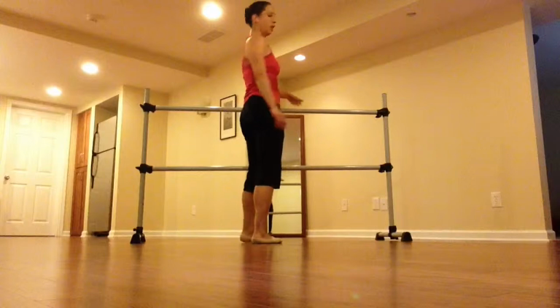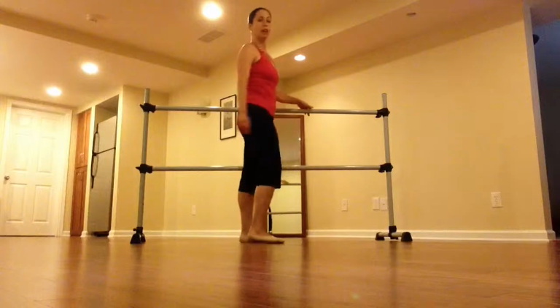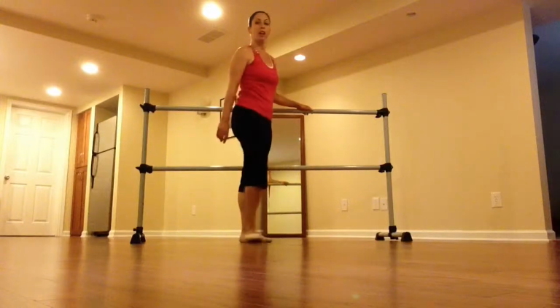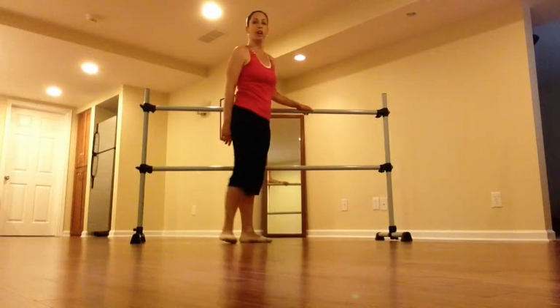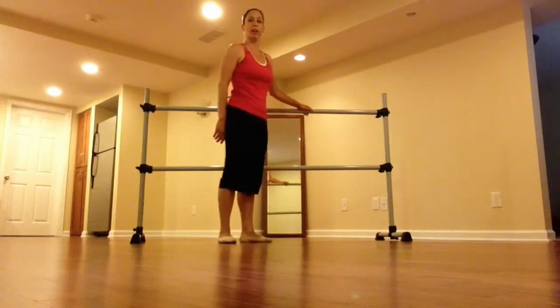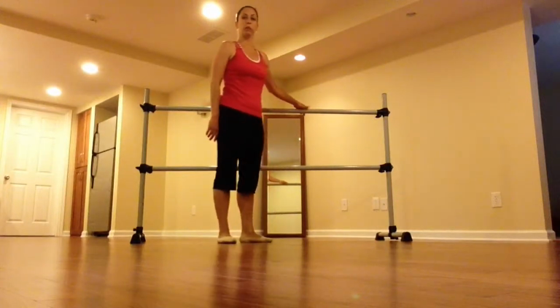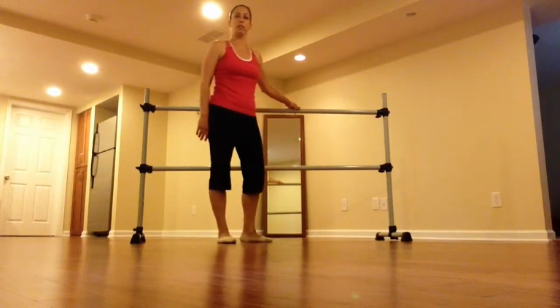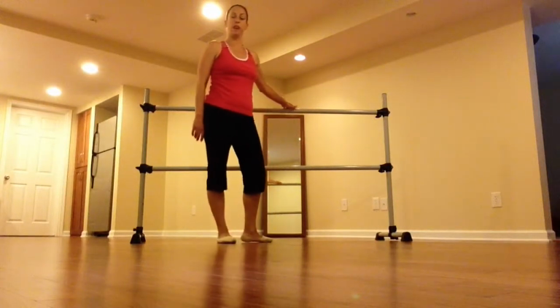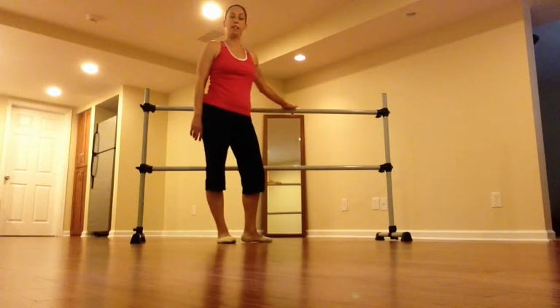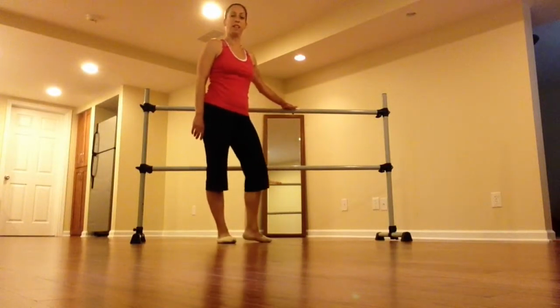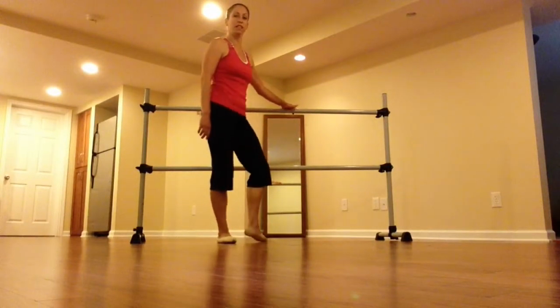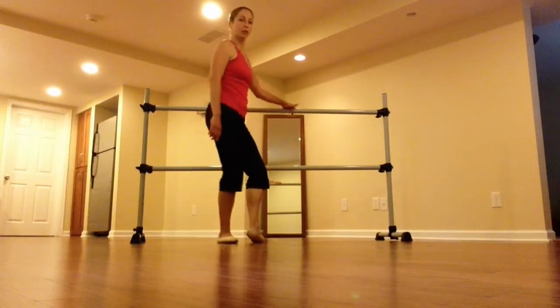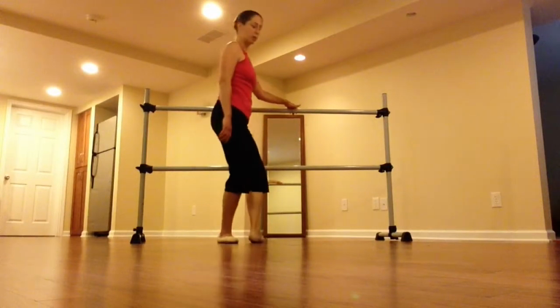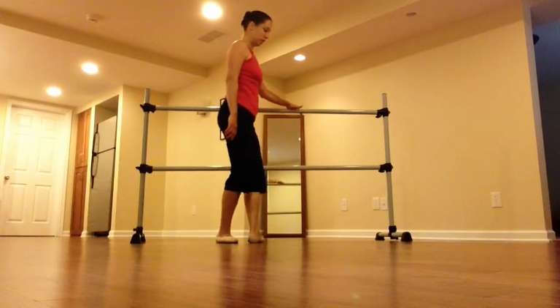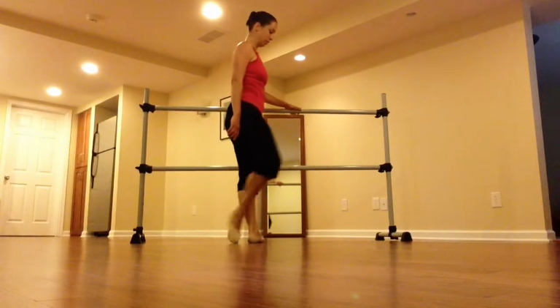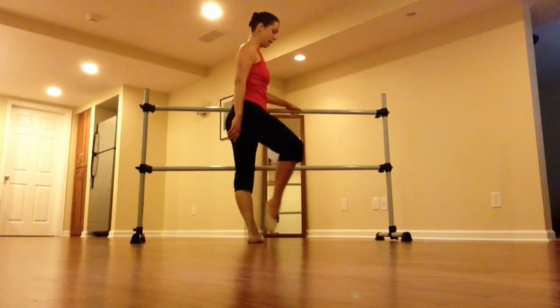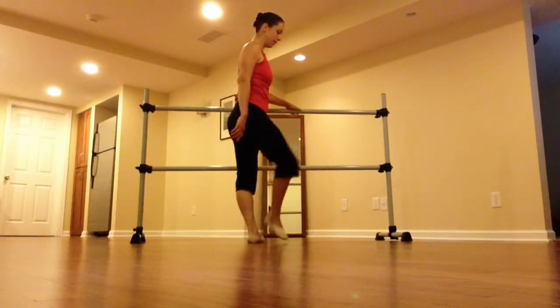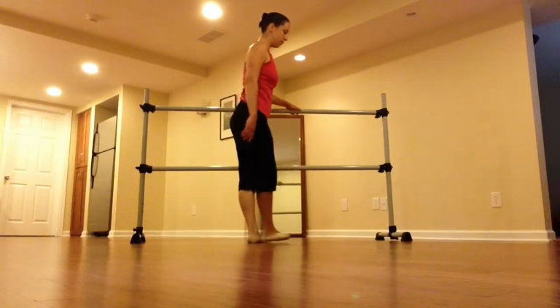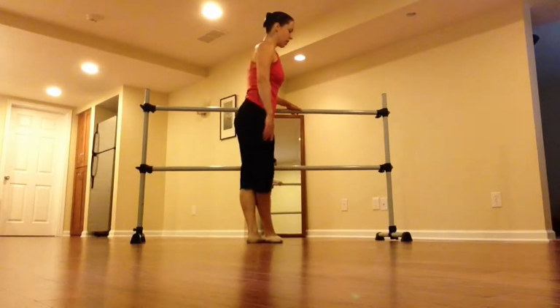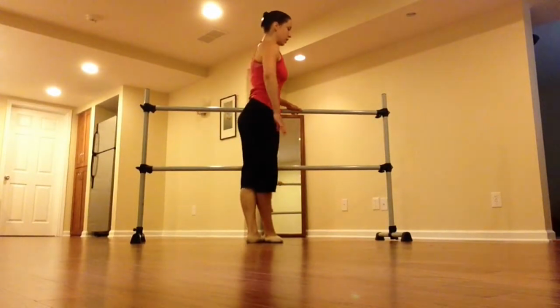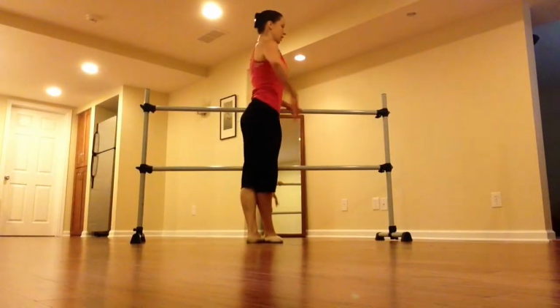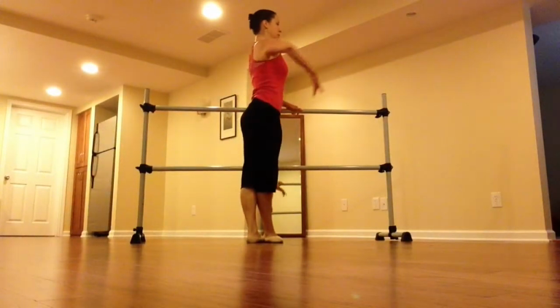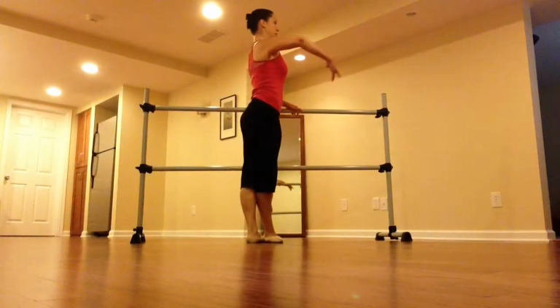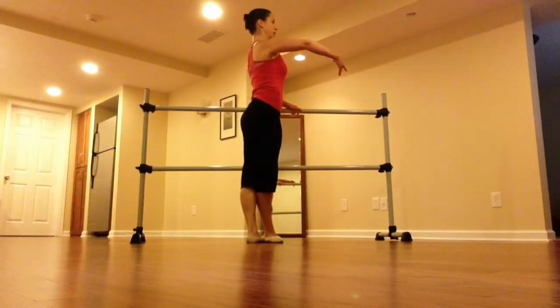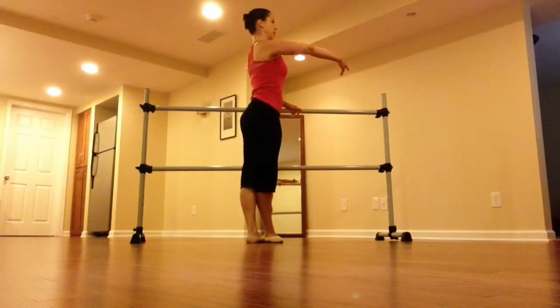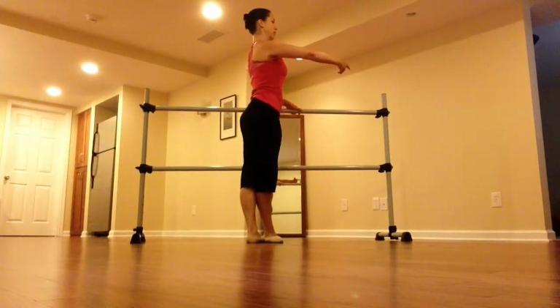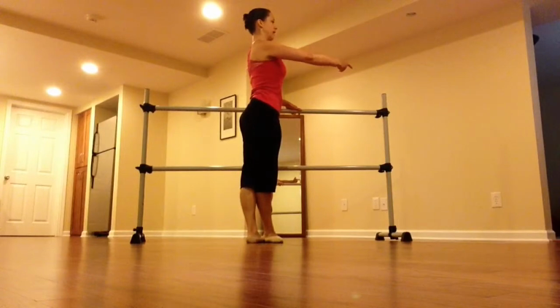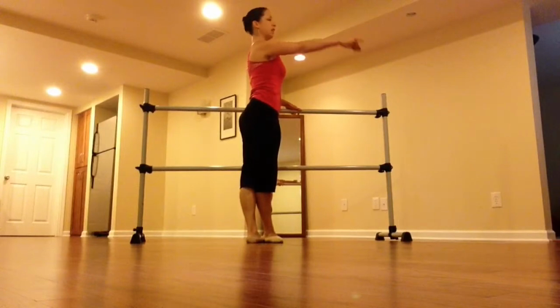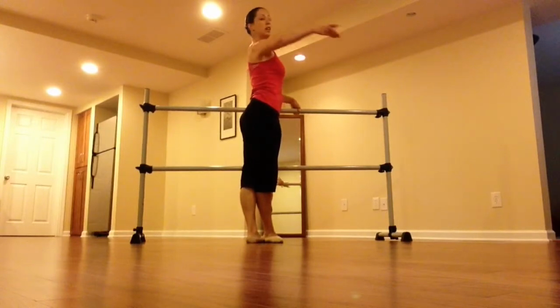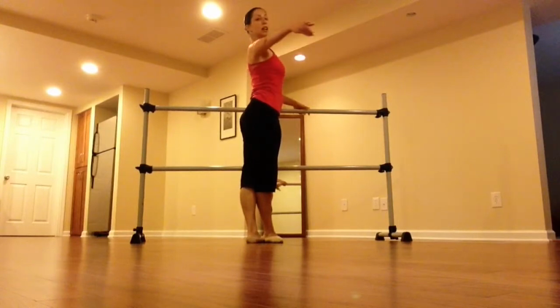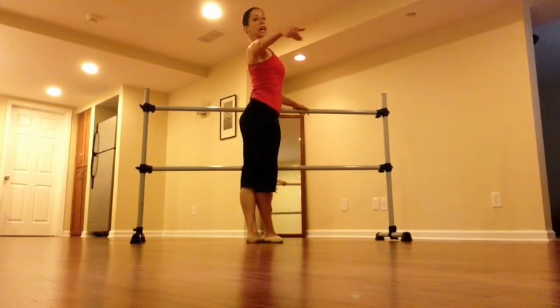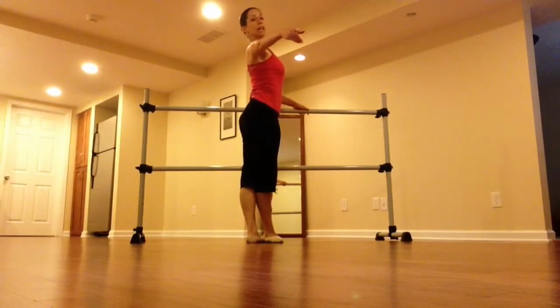Alright, we're going to do fast tendu, right foot front, preparation, 7, 8.